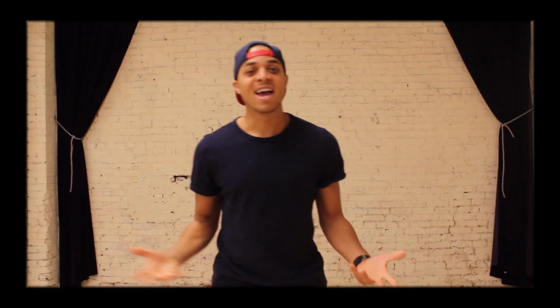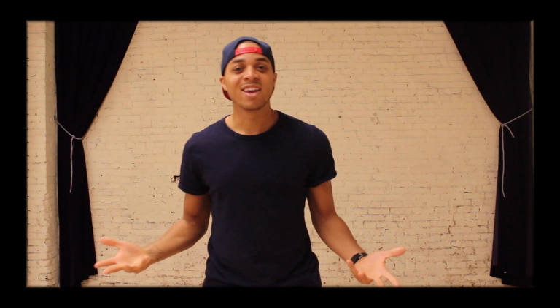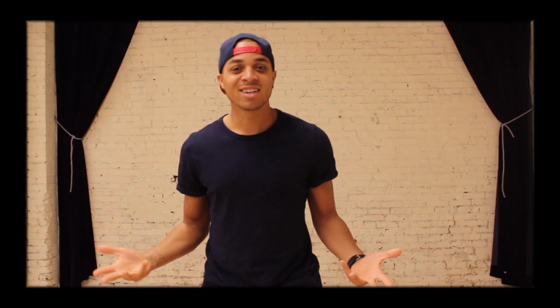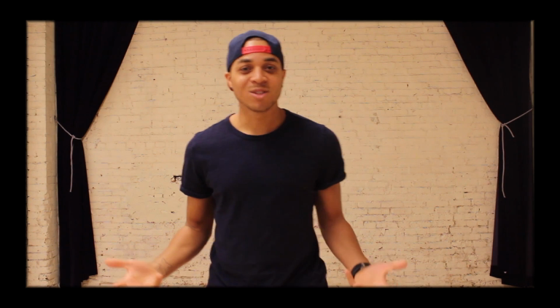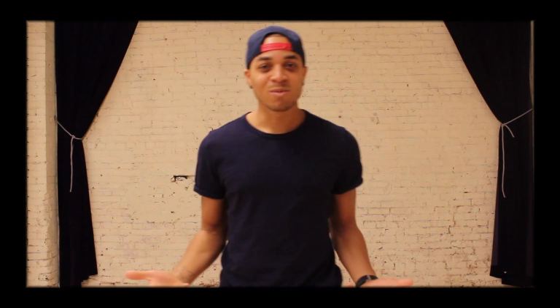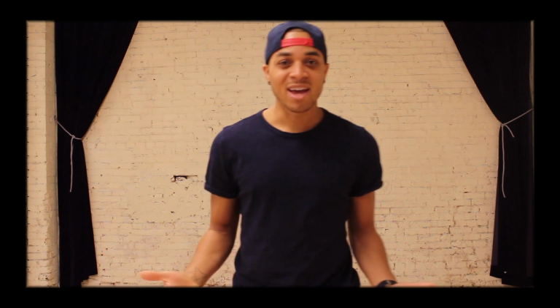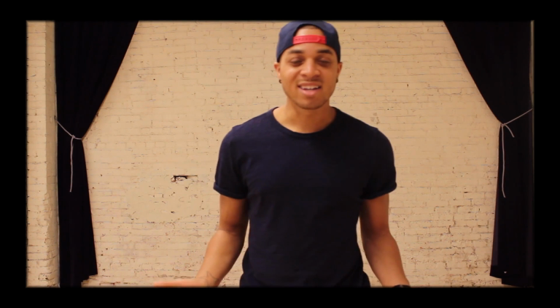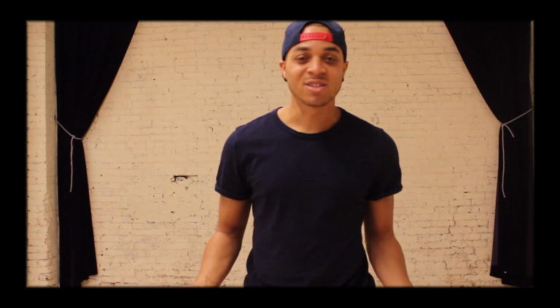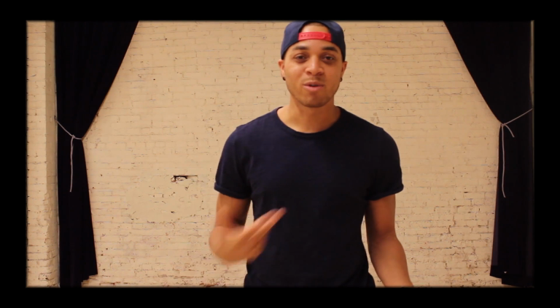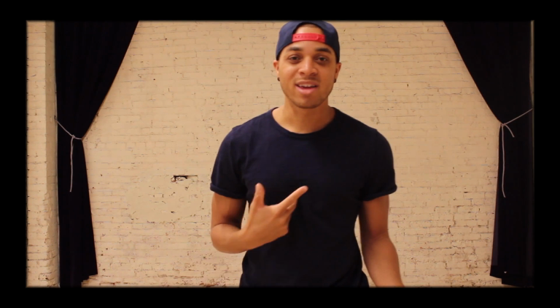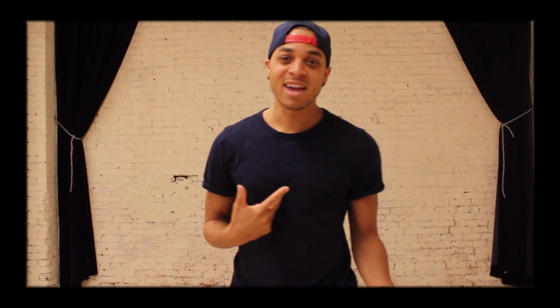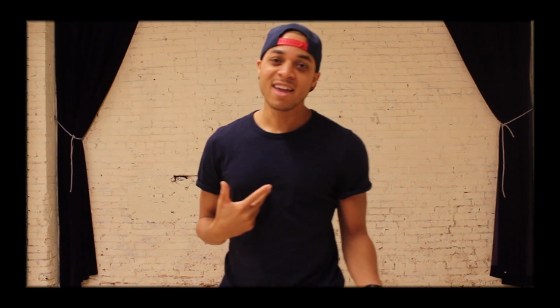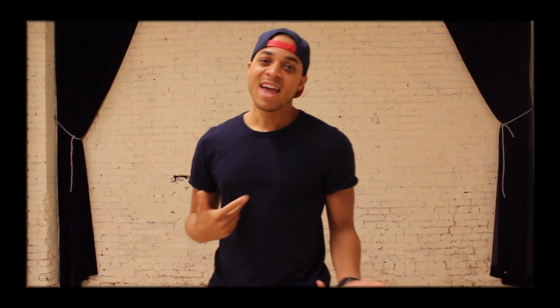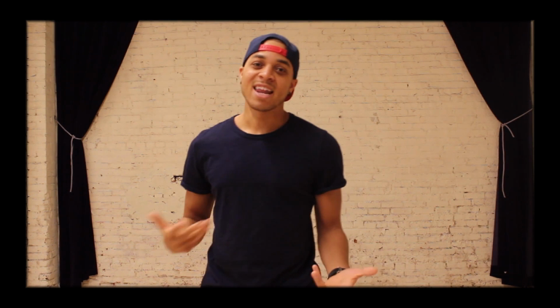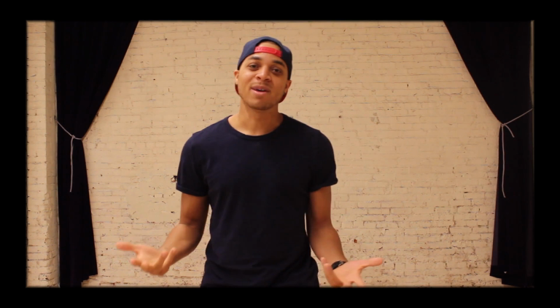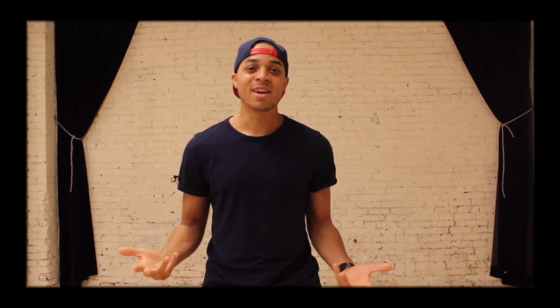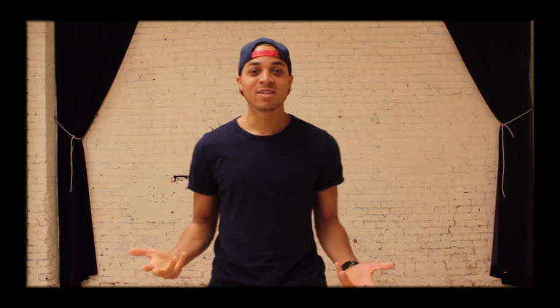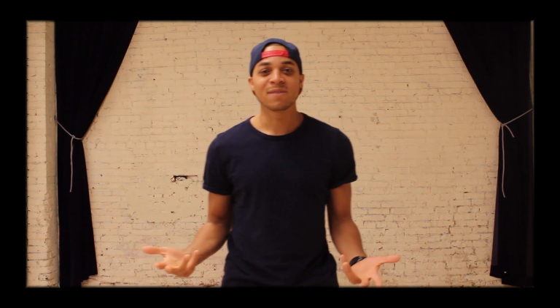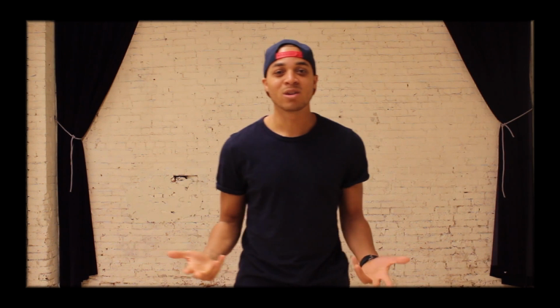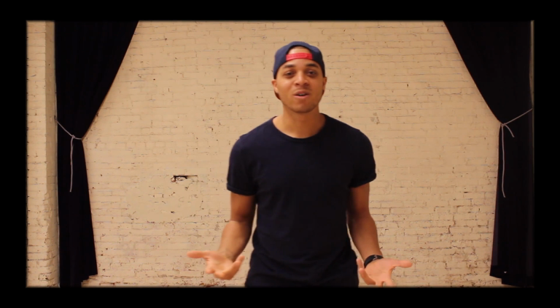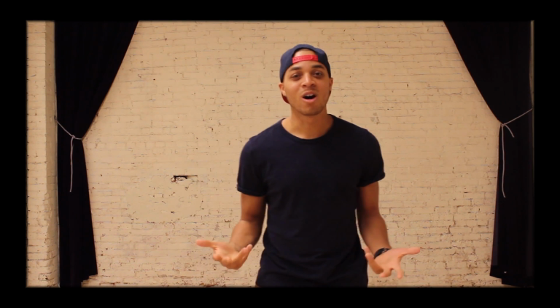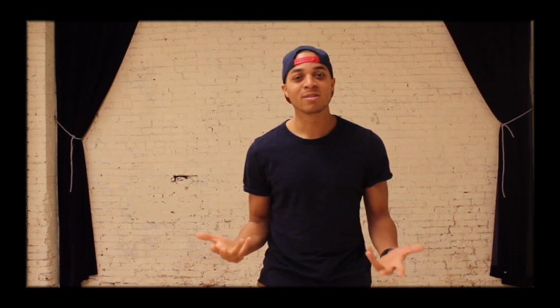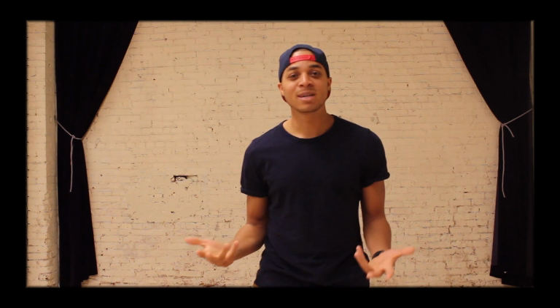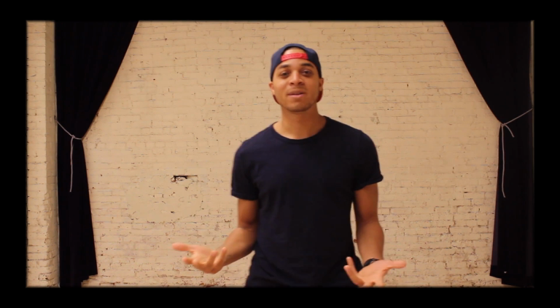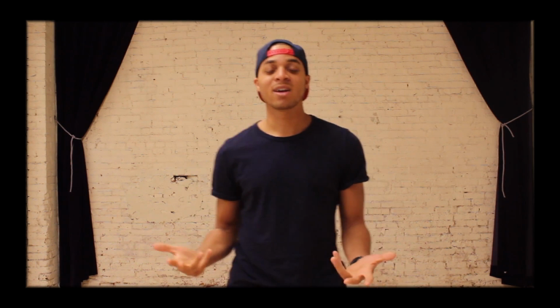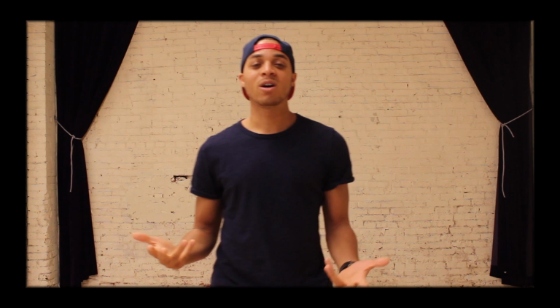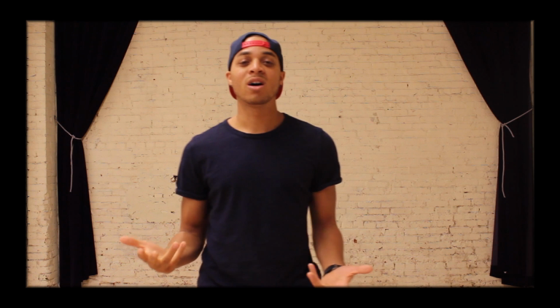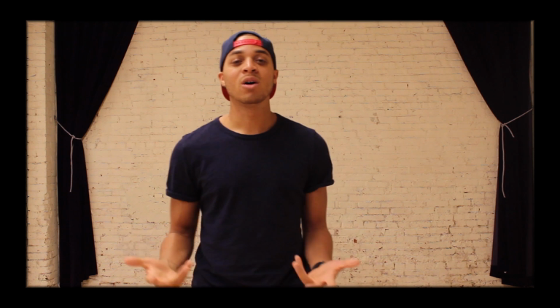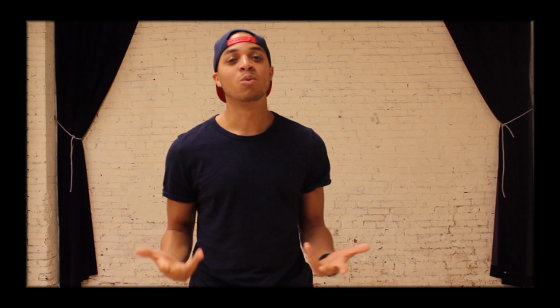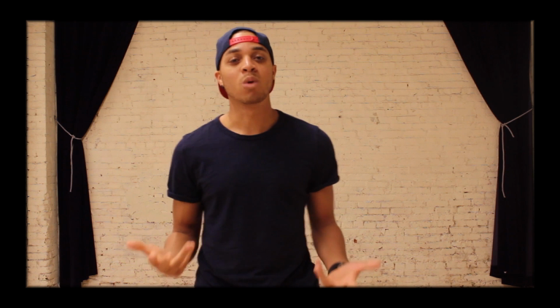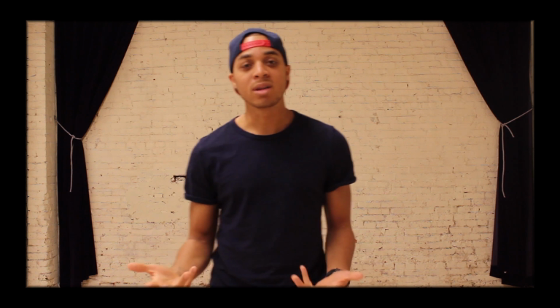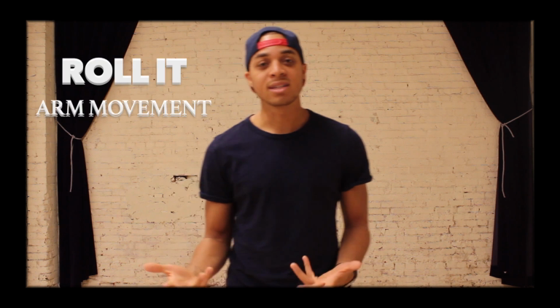Hey, how you guys doing man? It's your boy Kay, and I'm here to give you another arm tip that I call Roll It.